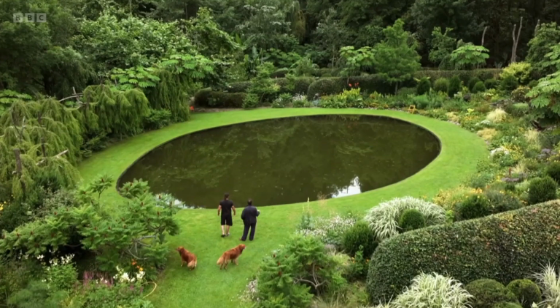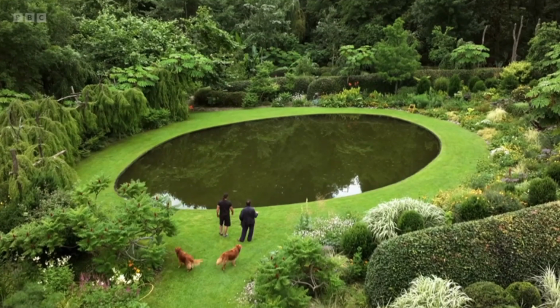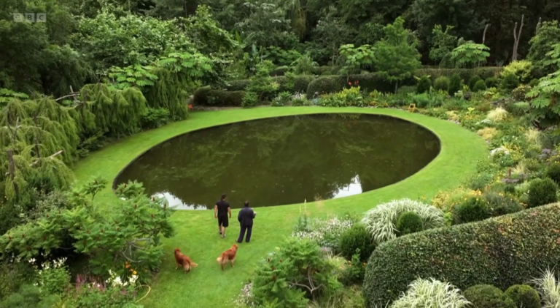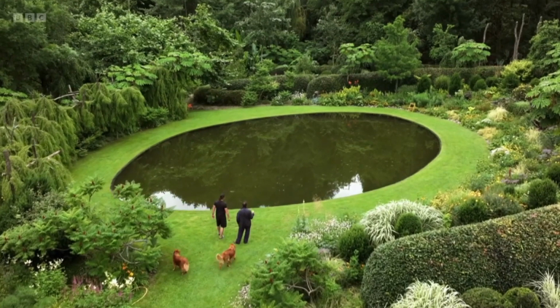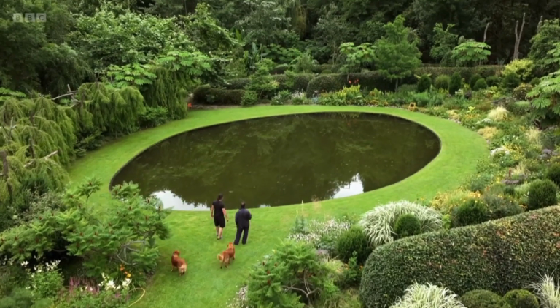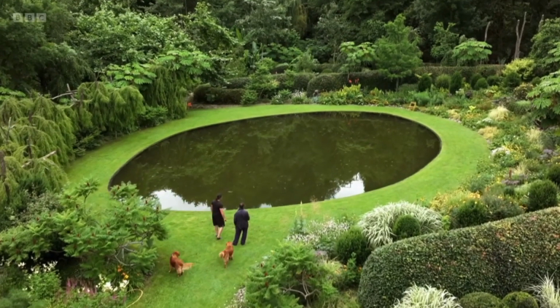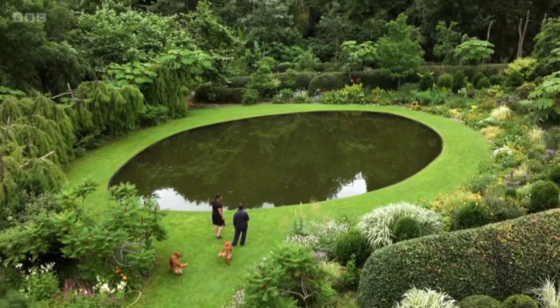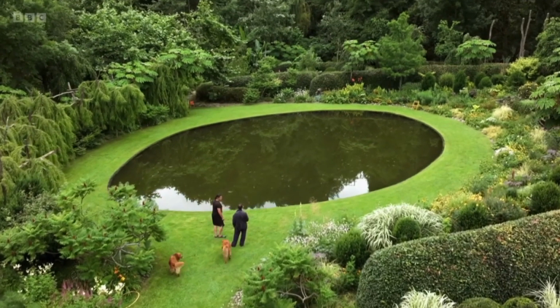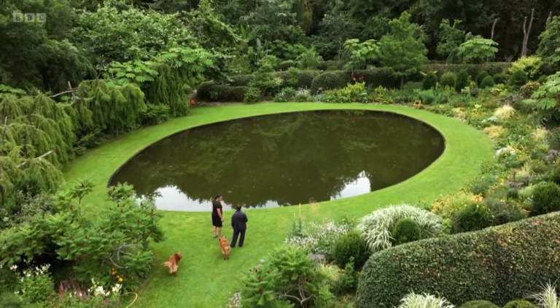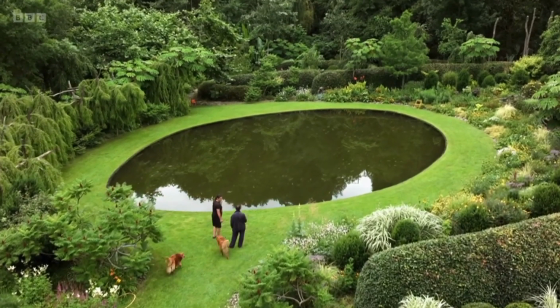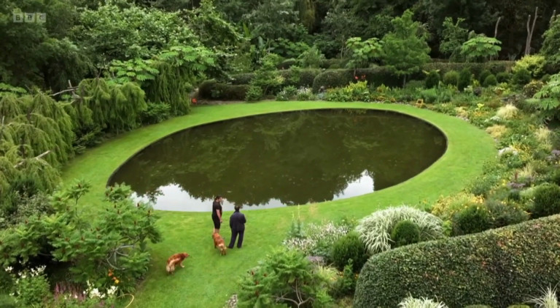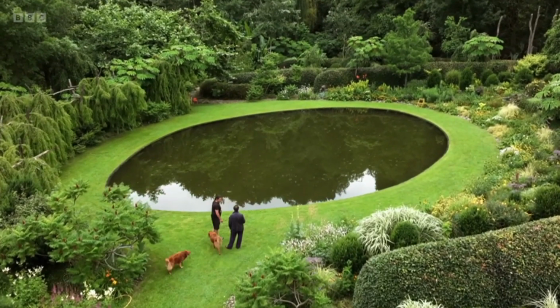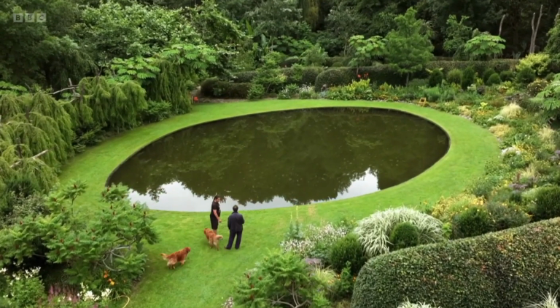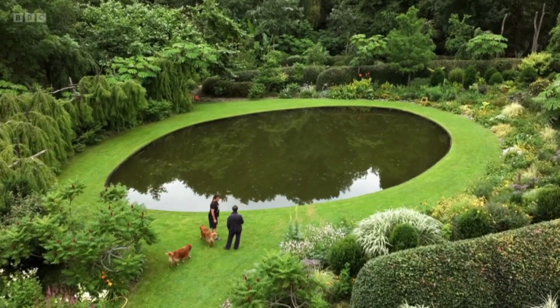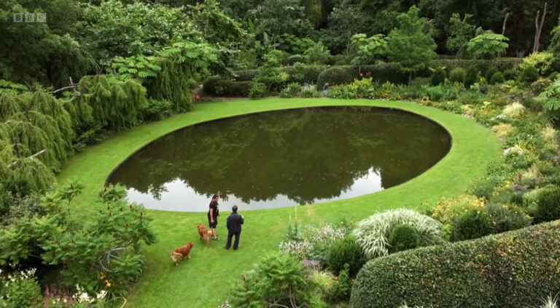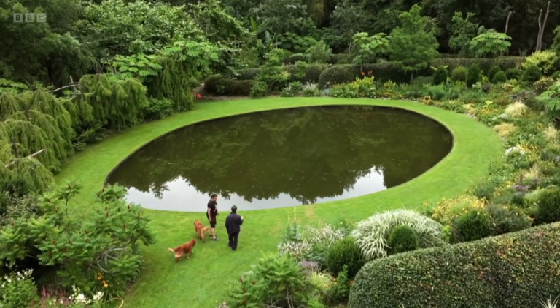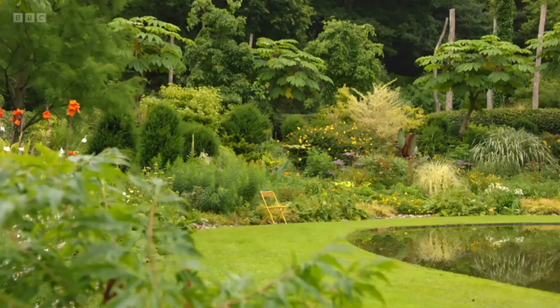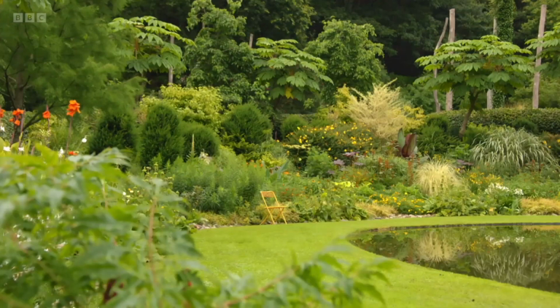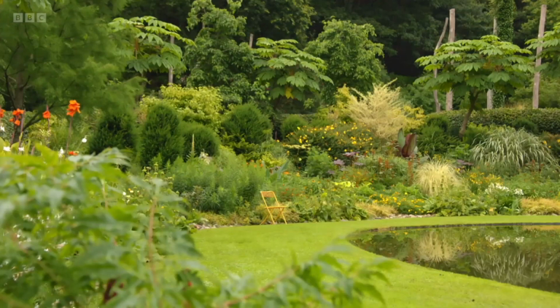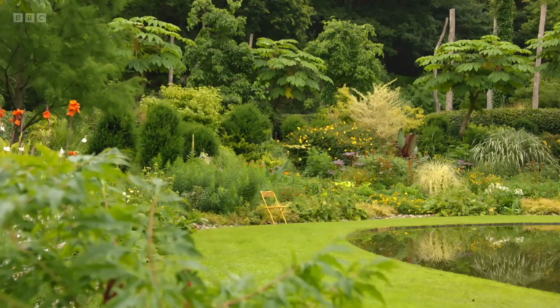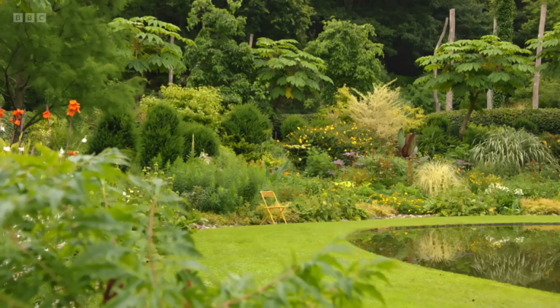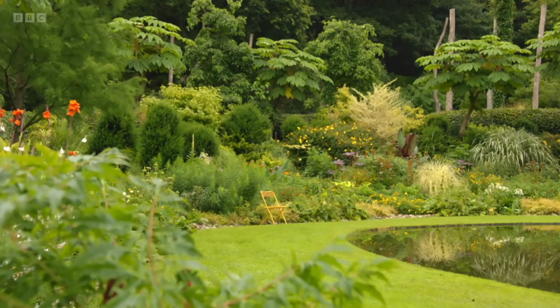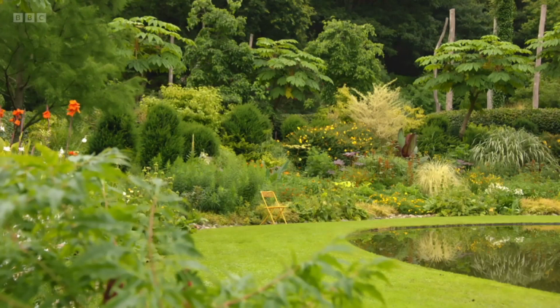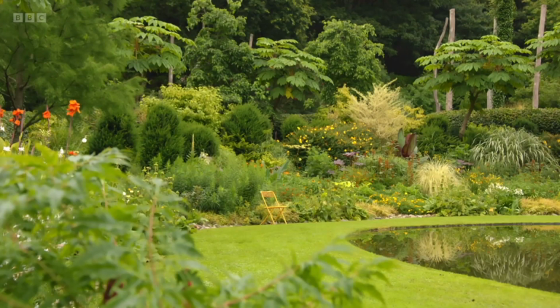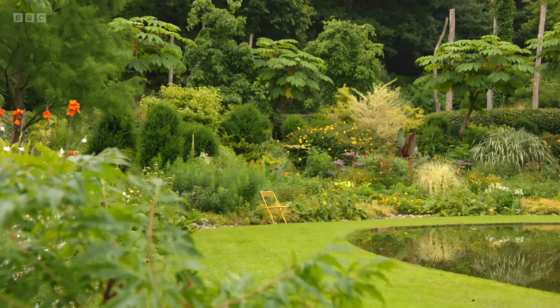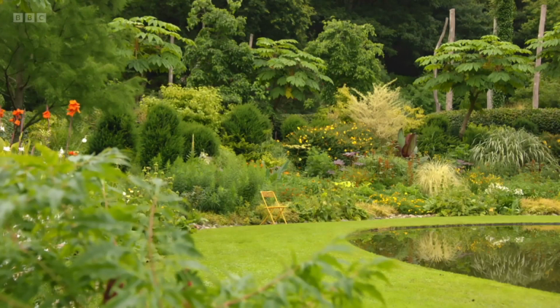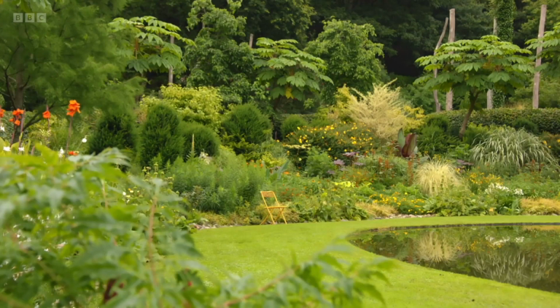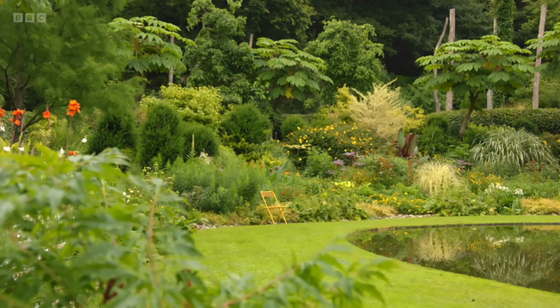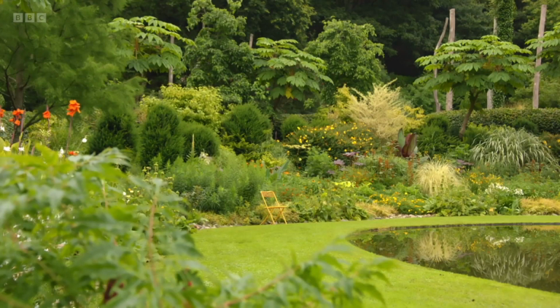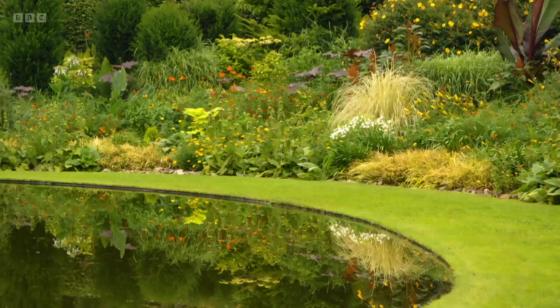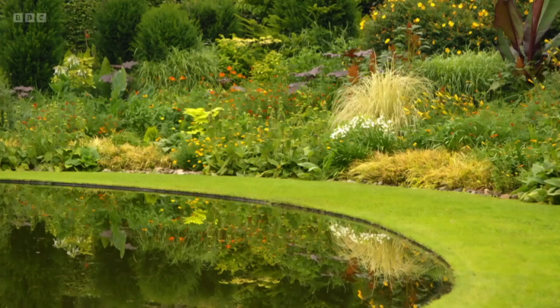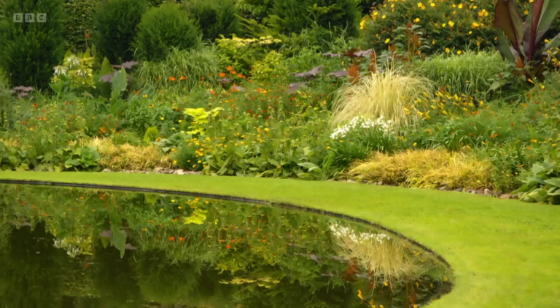And this one is the mirror garden, surrounded by the yellow border. Wow.